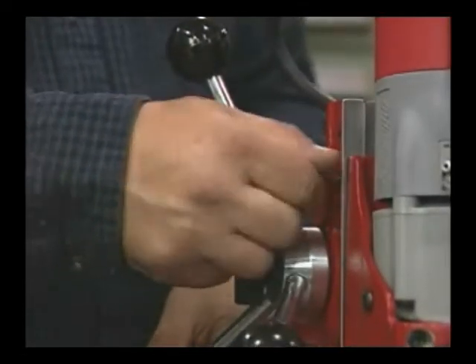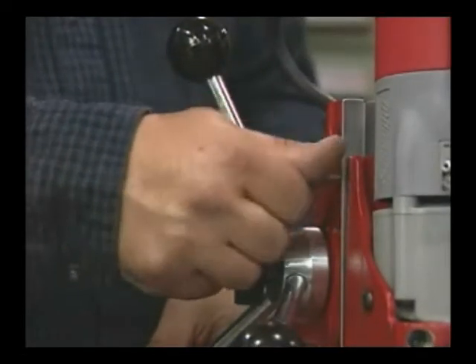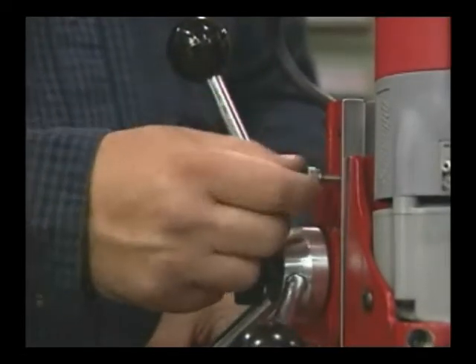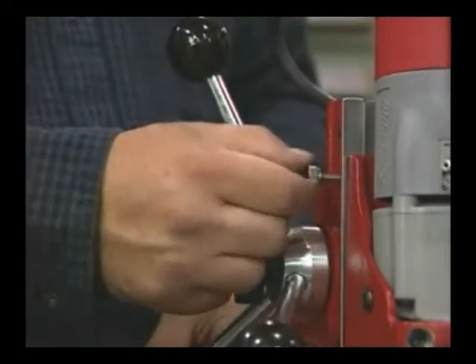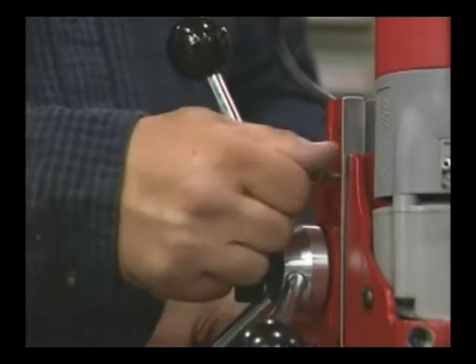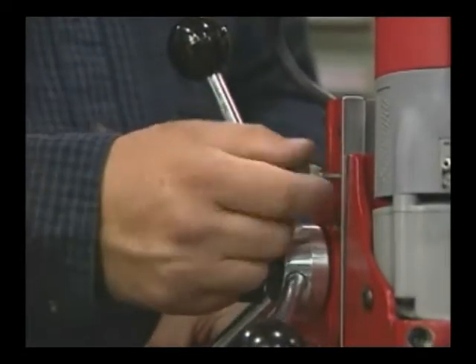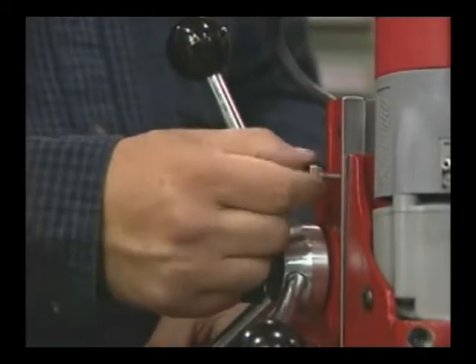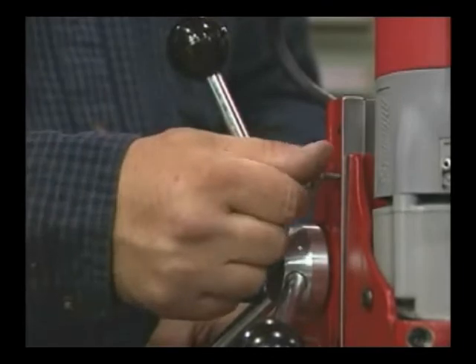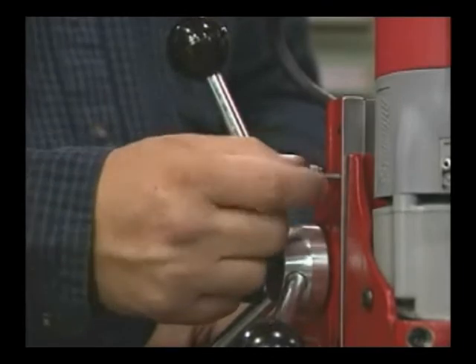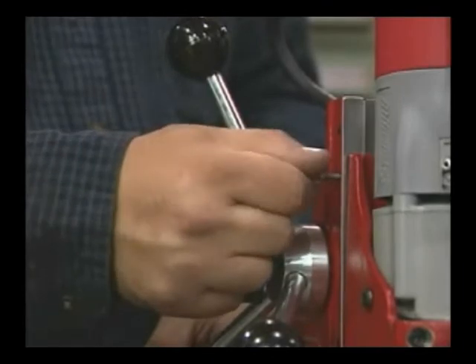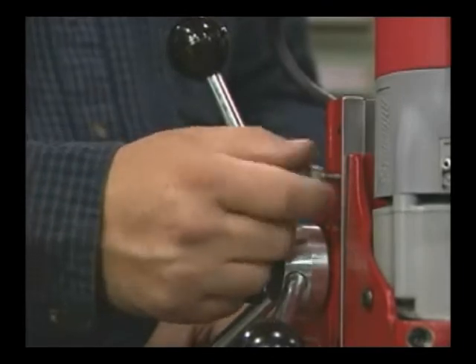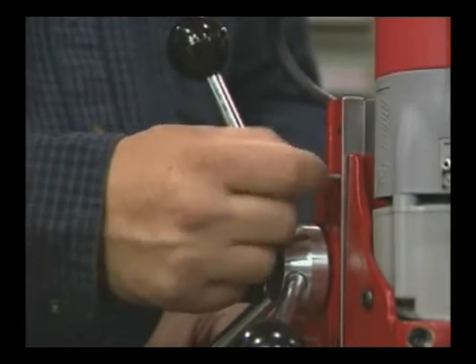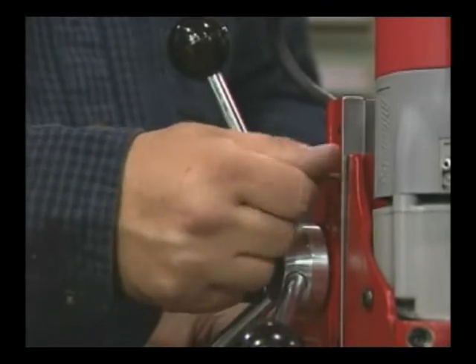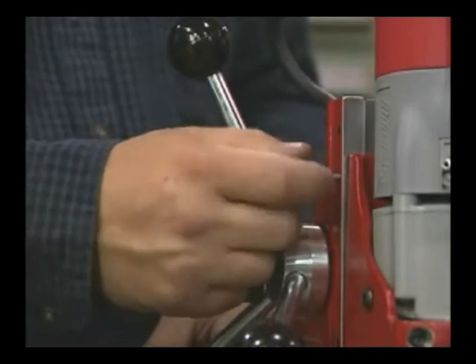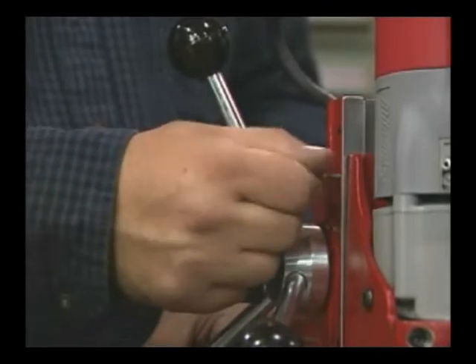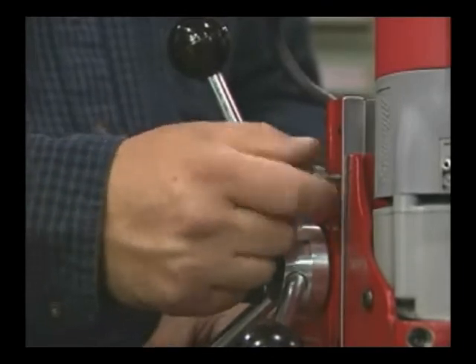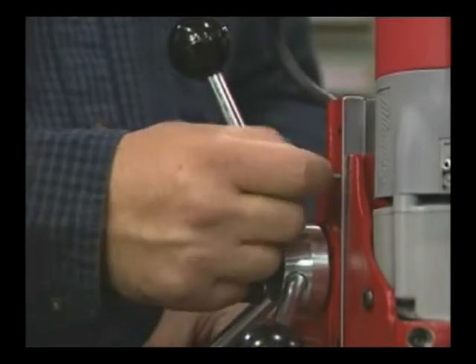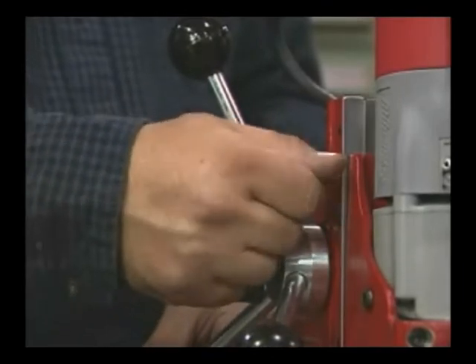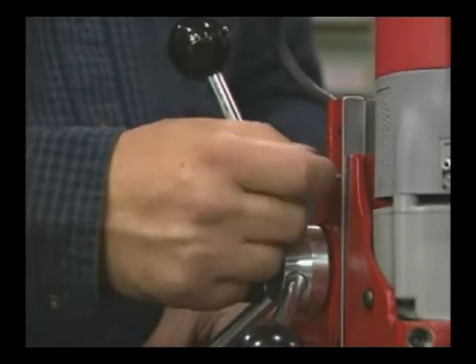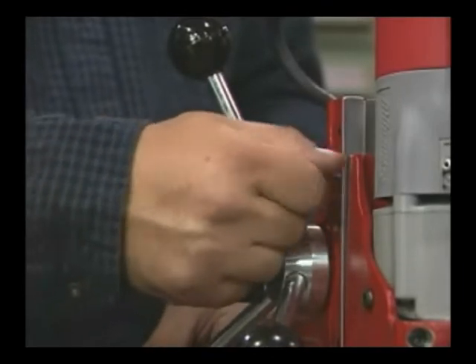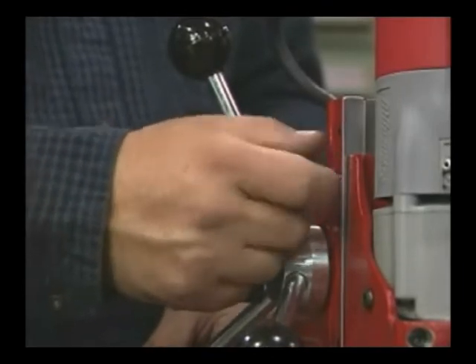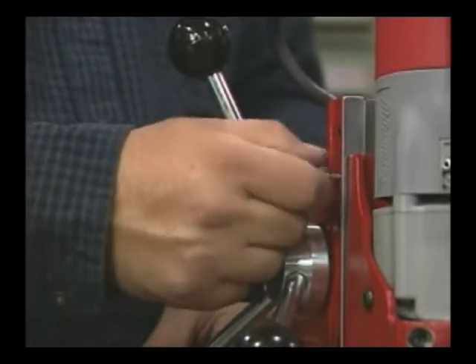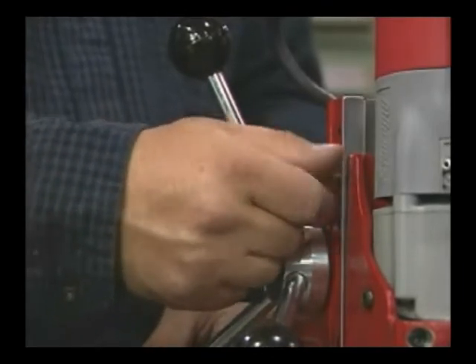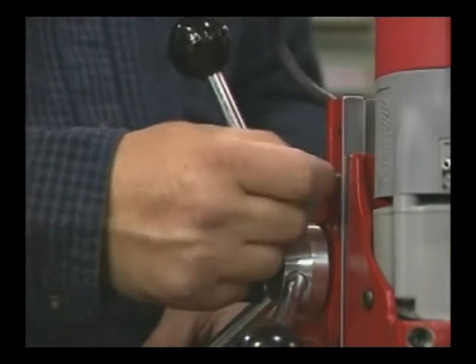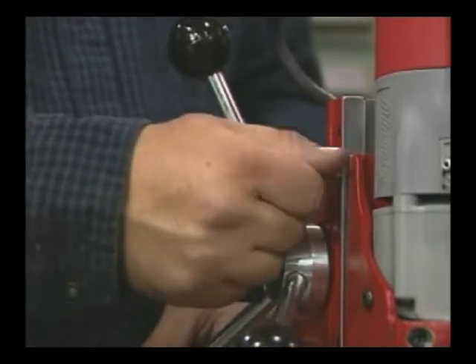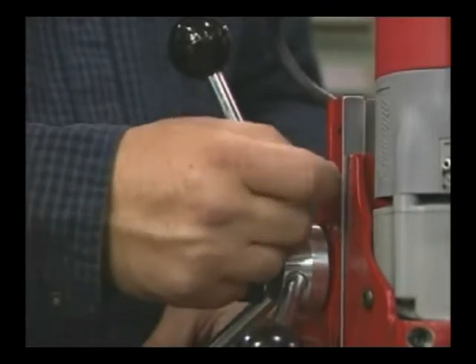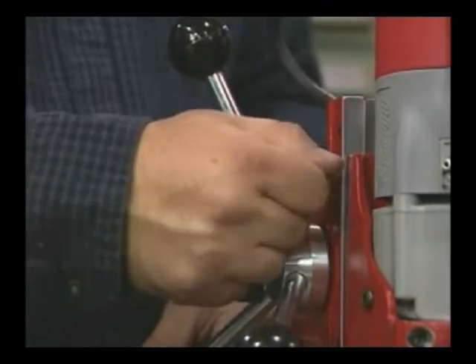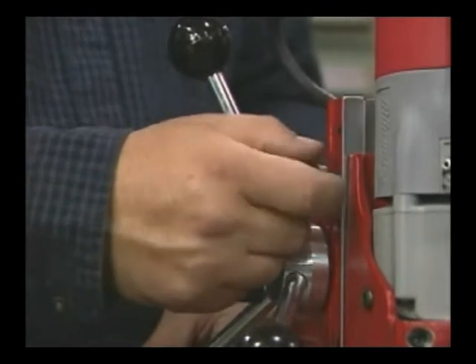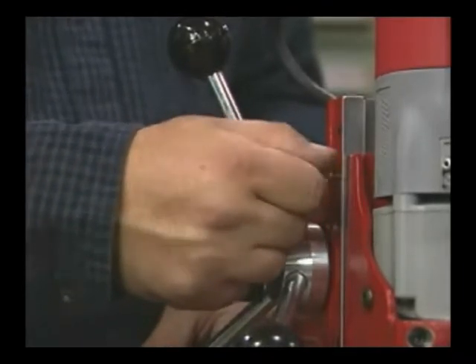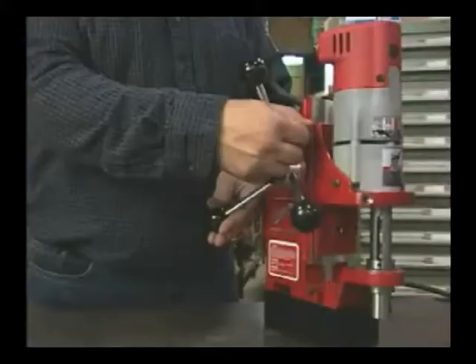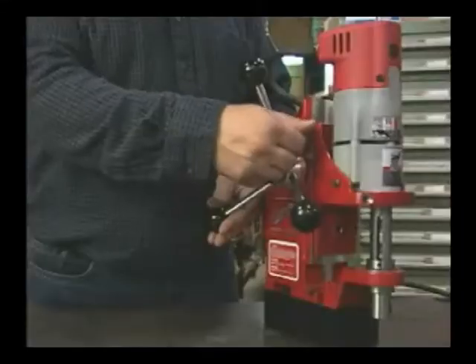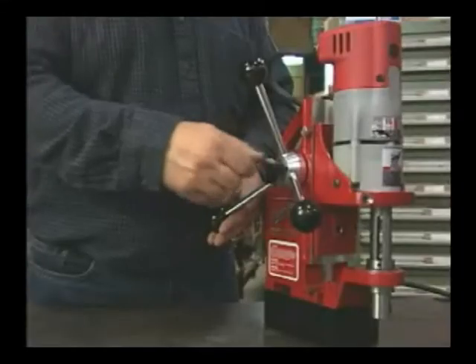The stop knob holds the motor in position. You'll use this feature when changing cutters.